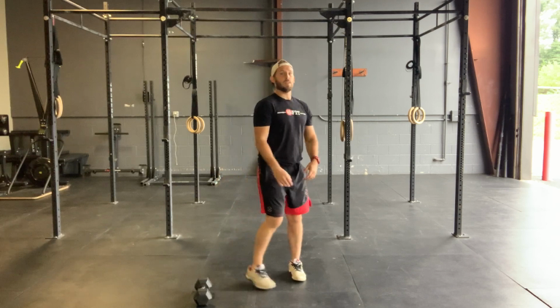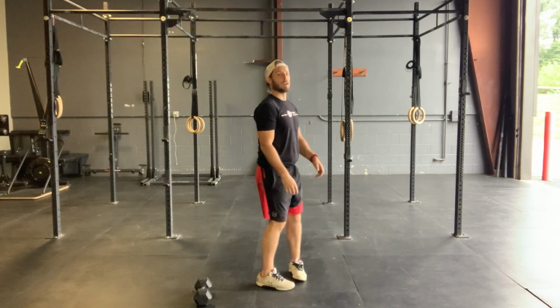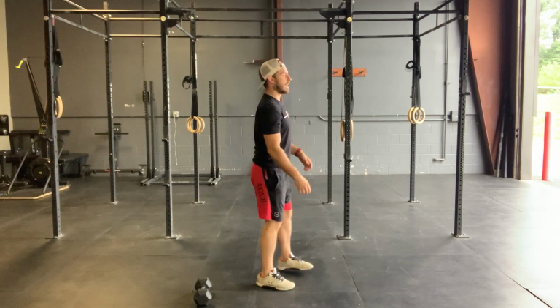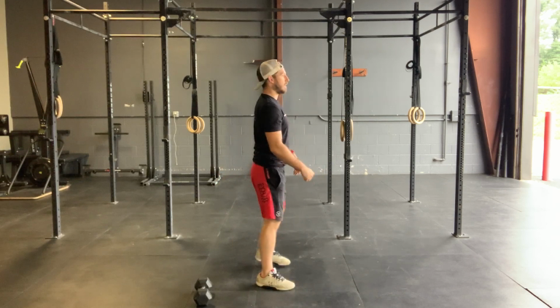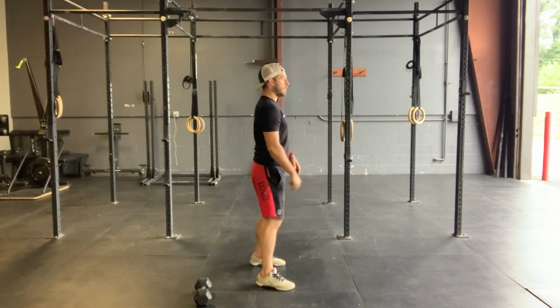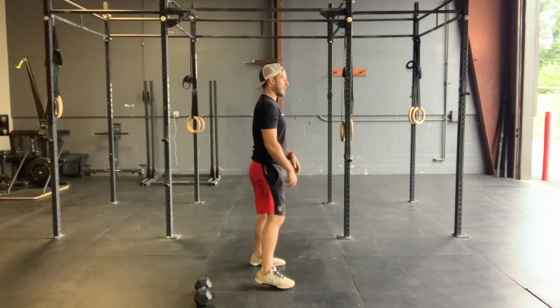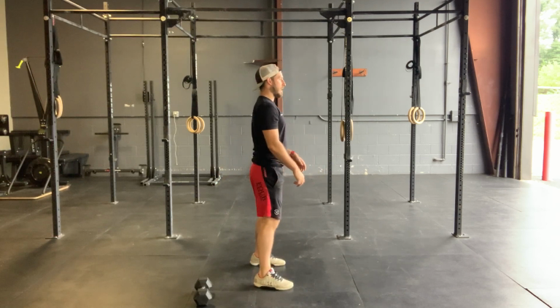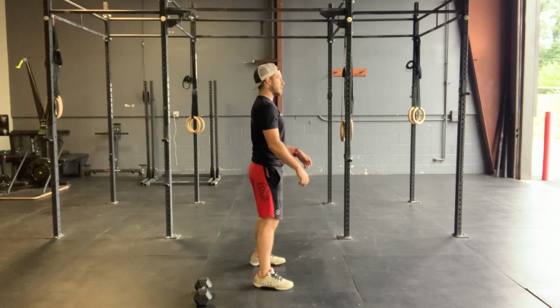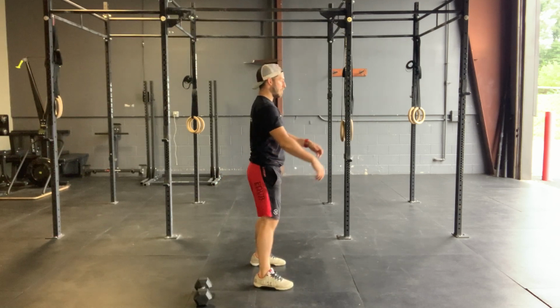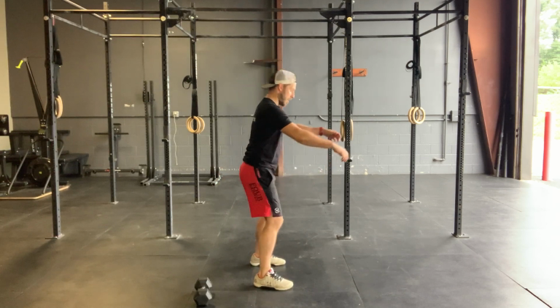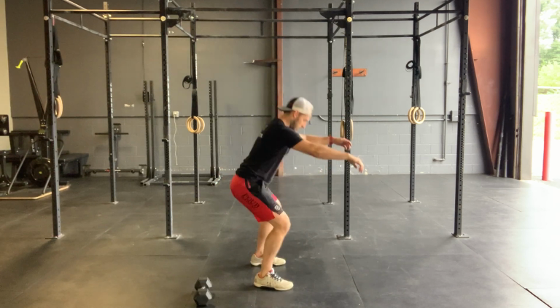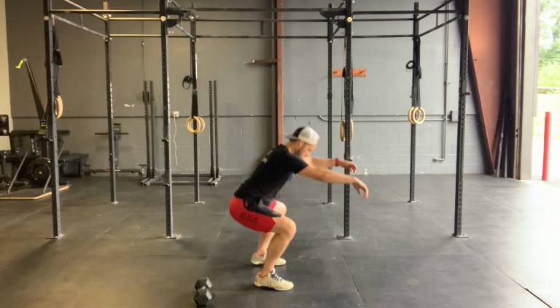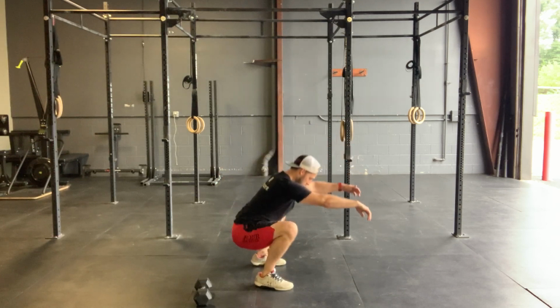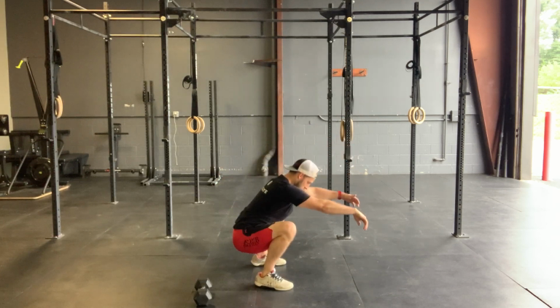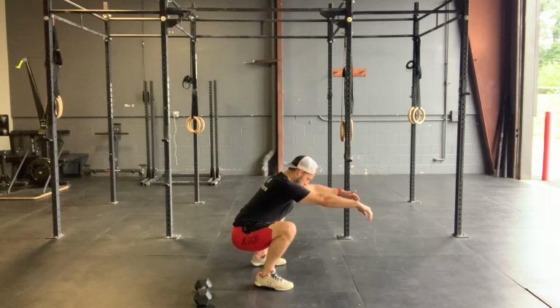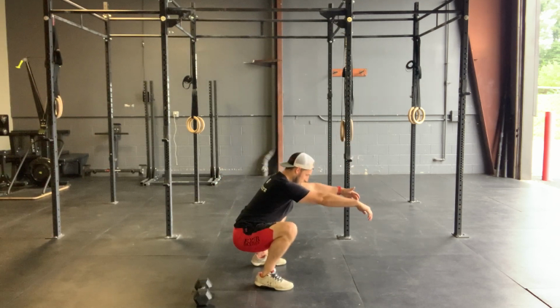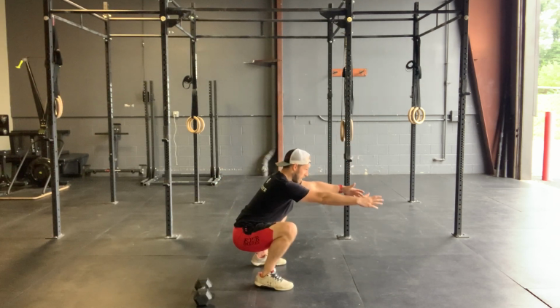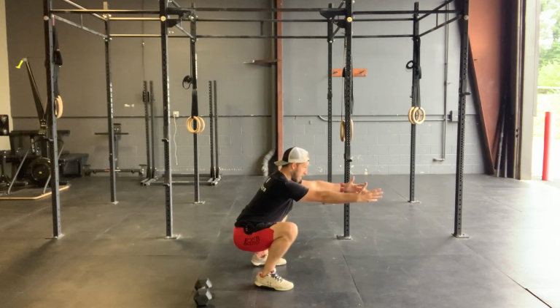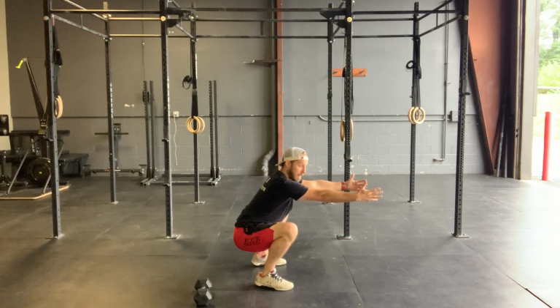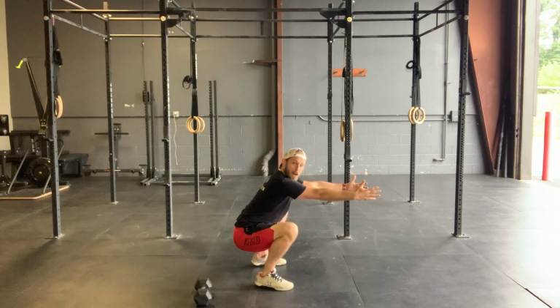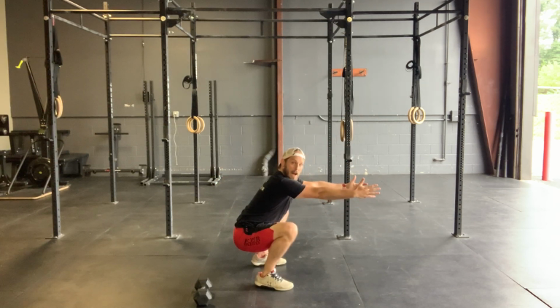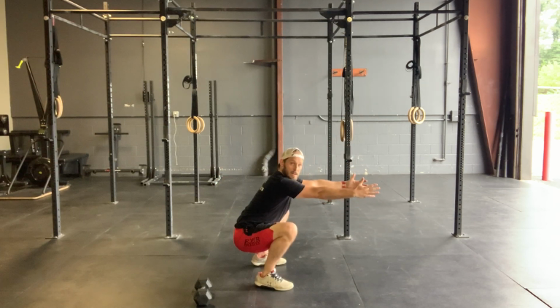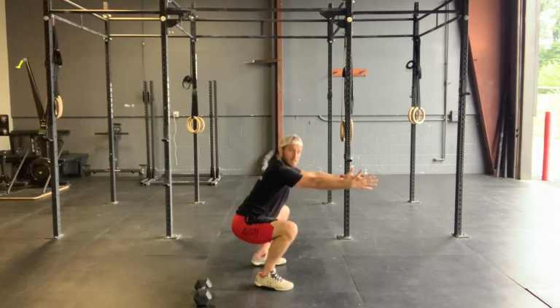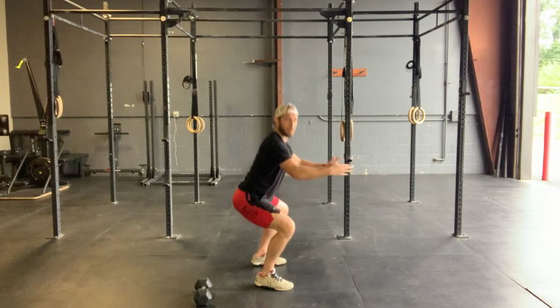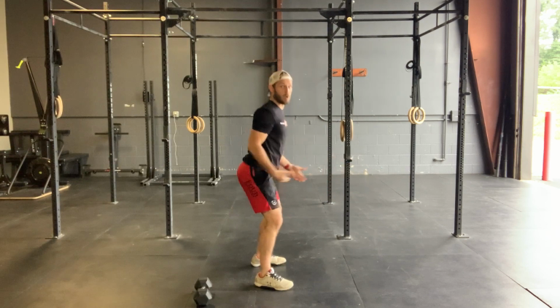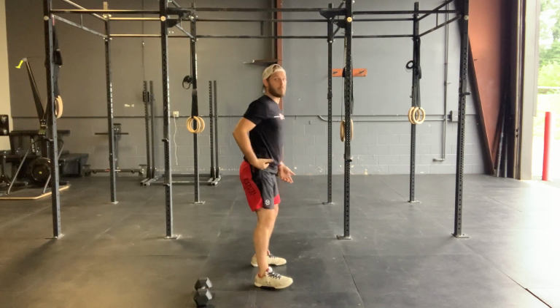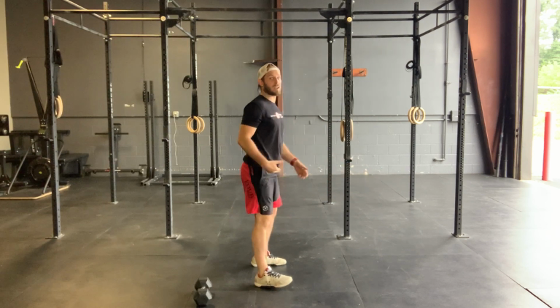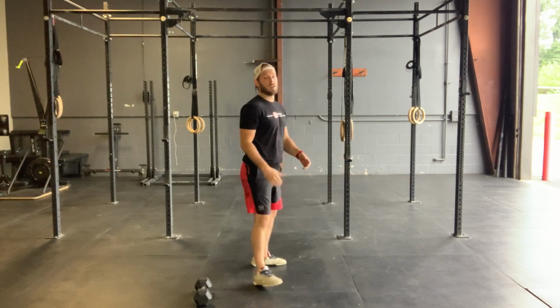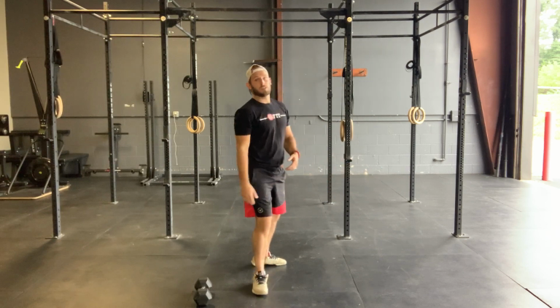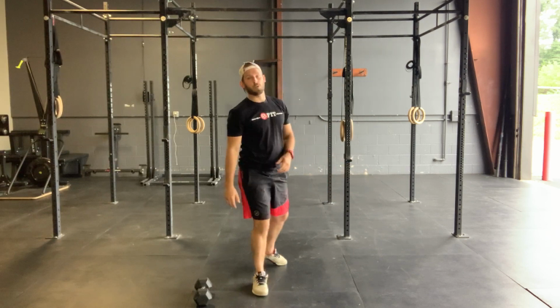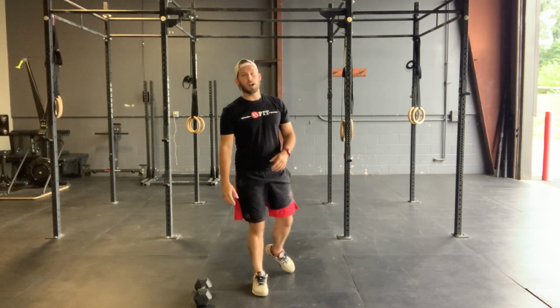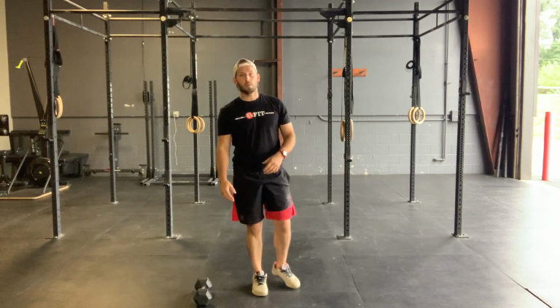If you put that imaginary marble right in the middle of that thigh, it's going to roll back to your hip — that's your depth cue.